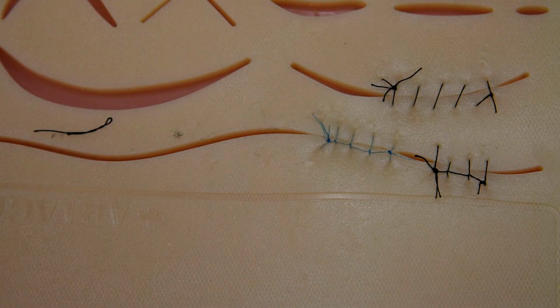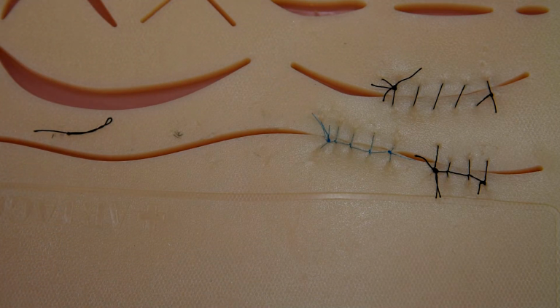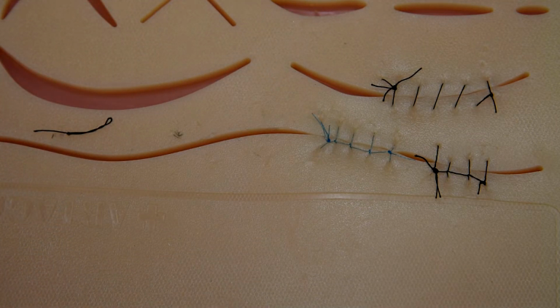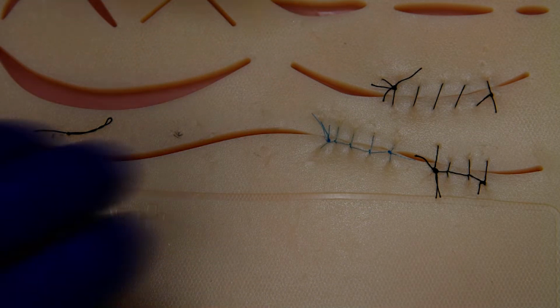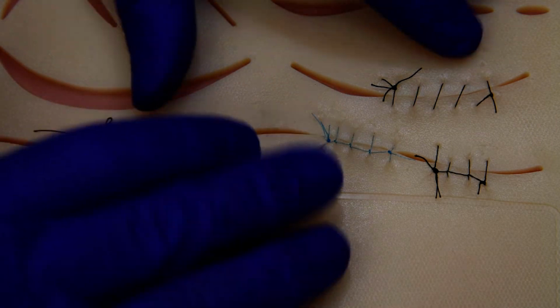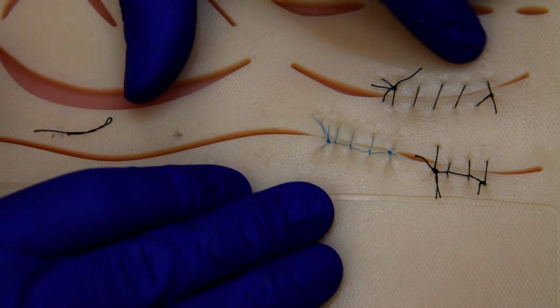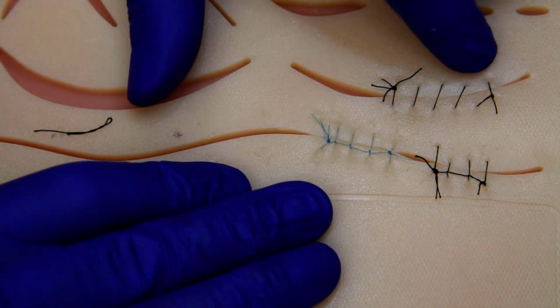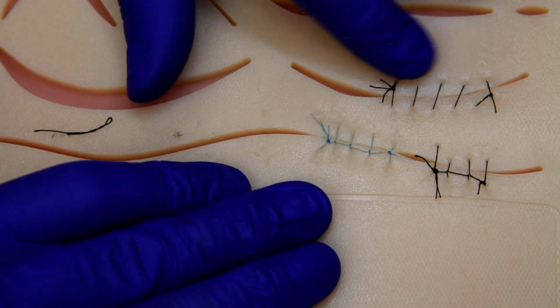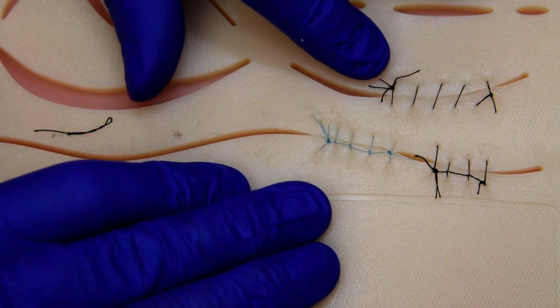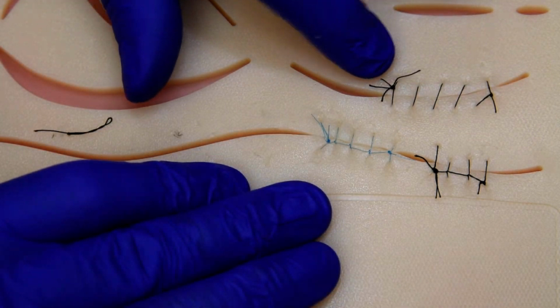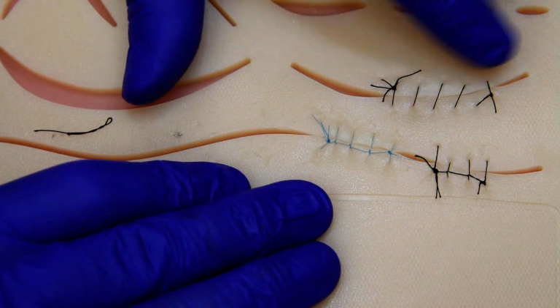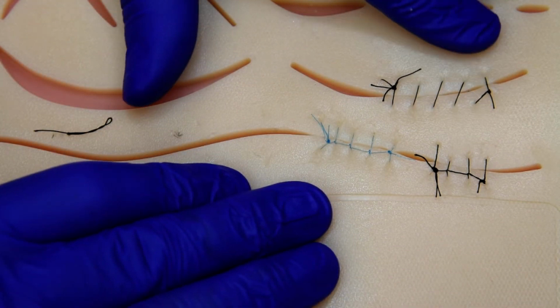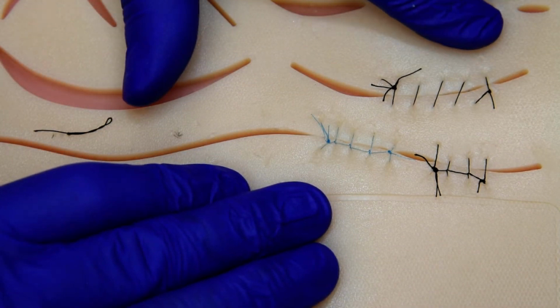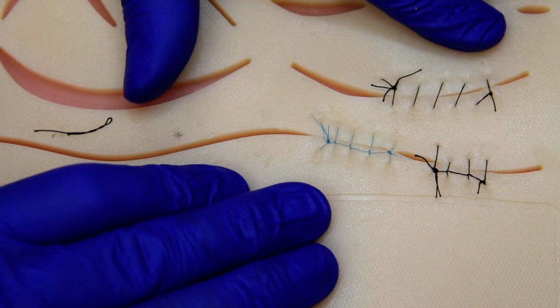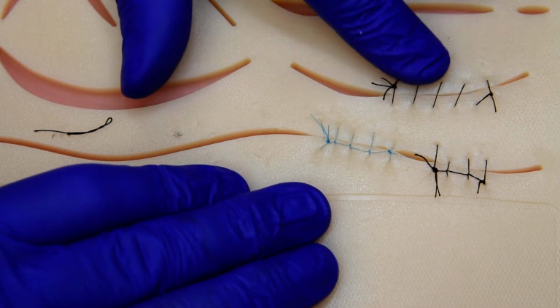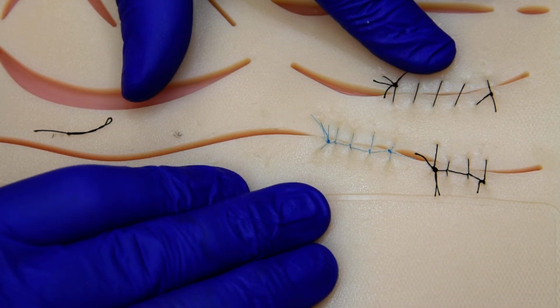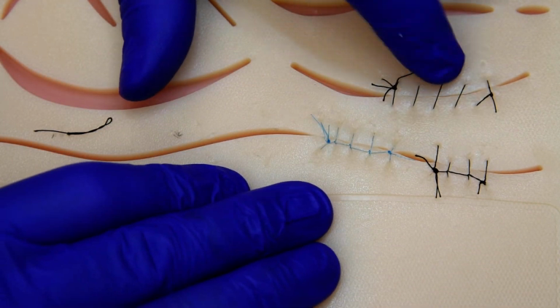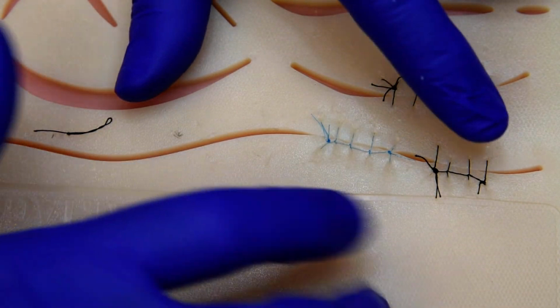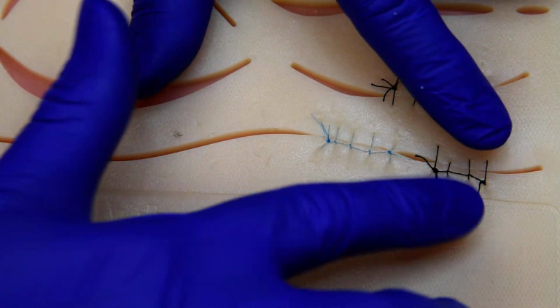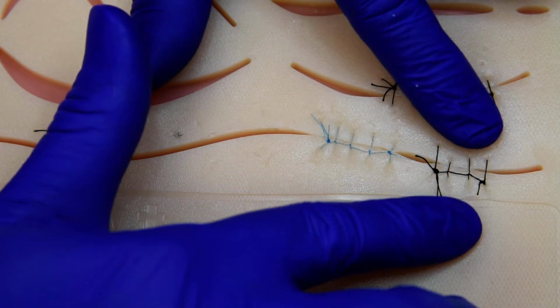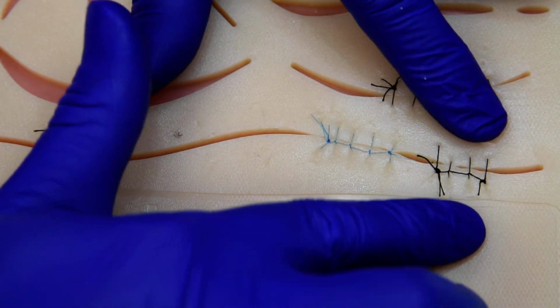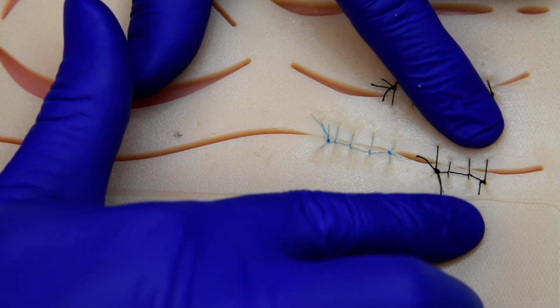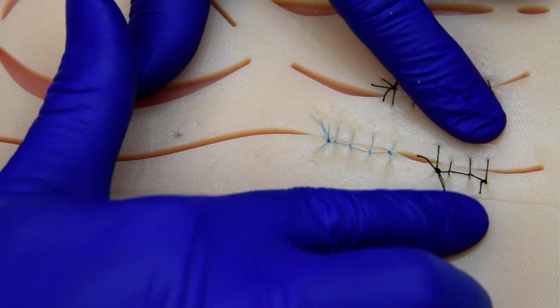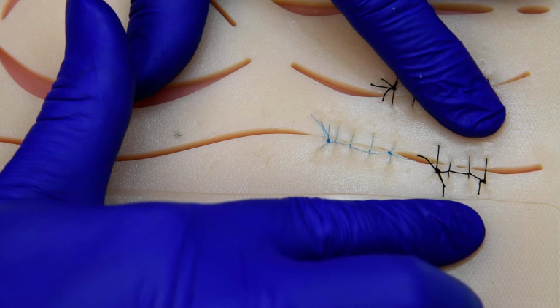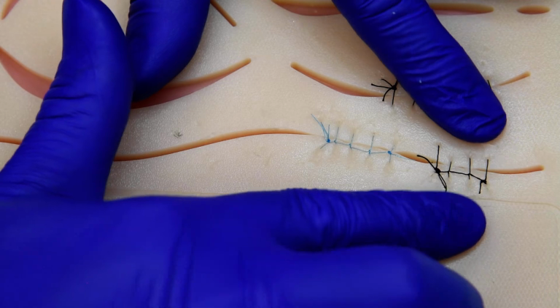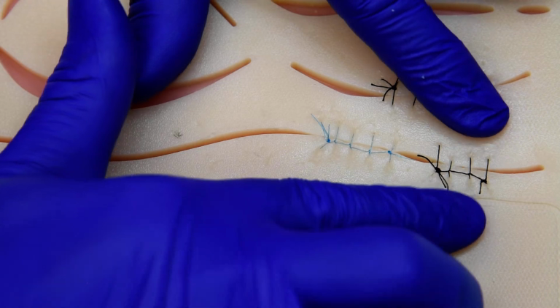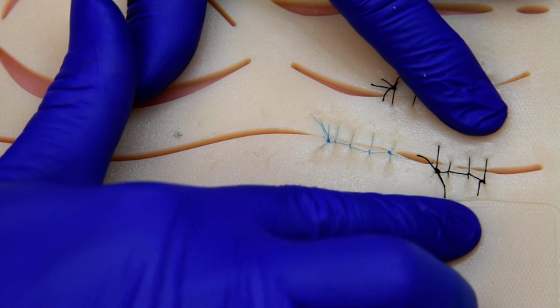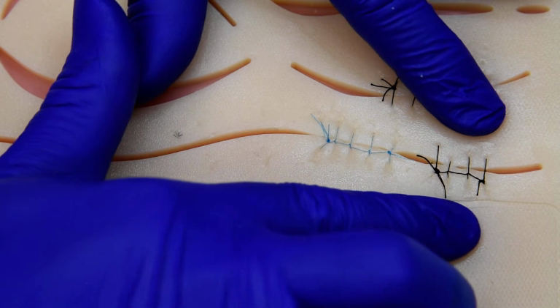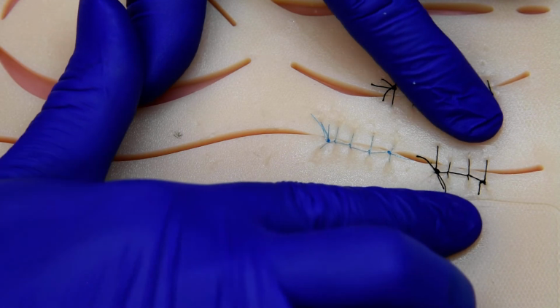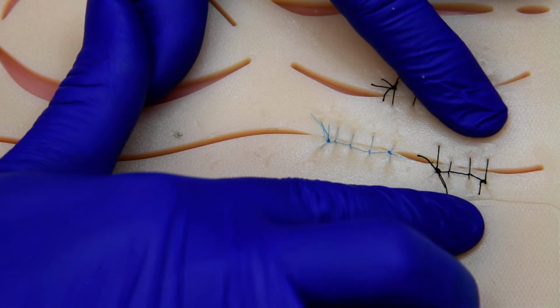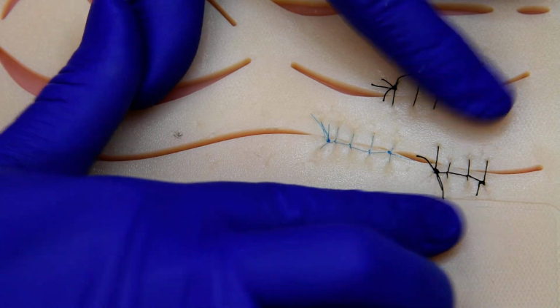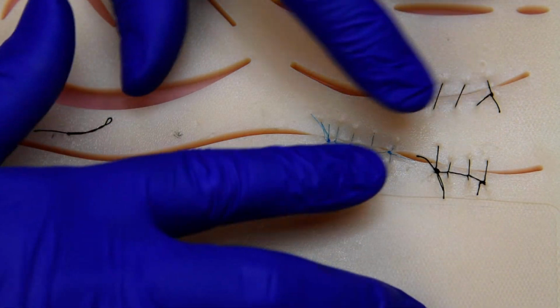So we have a simple continuous, an interlocking continuous, and a double interlocking continuous.